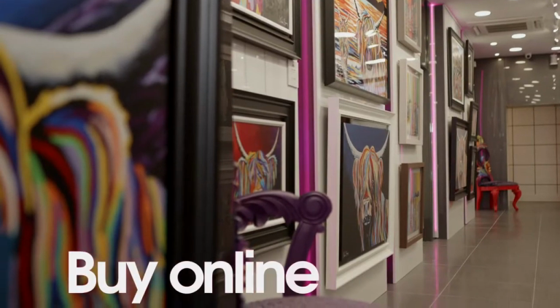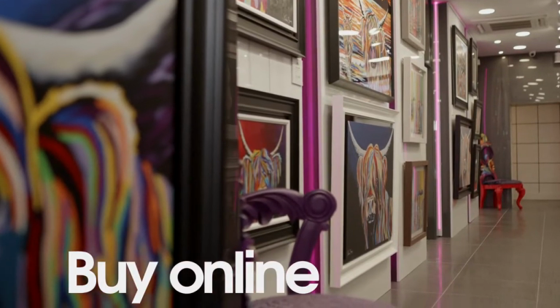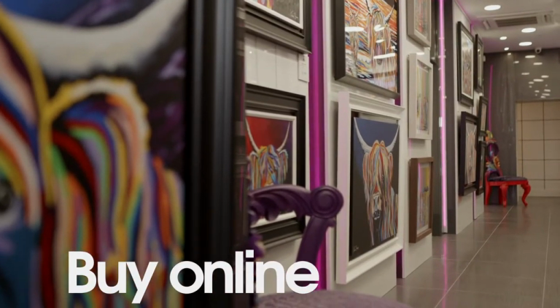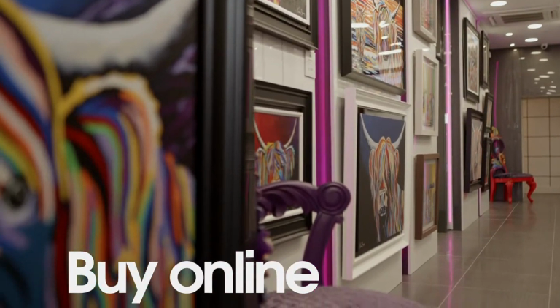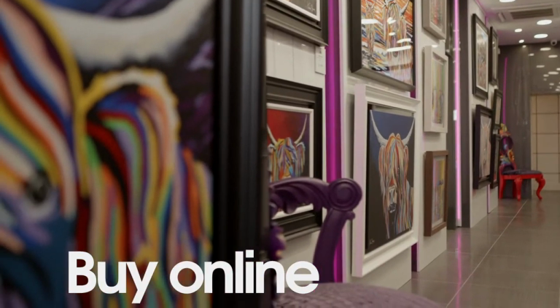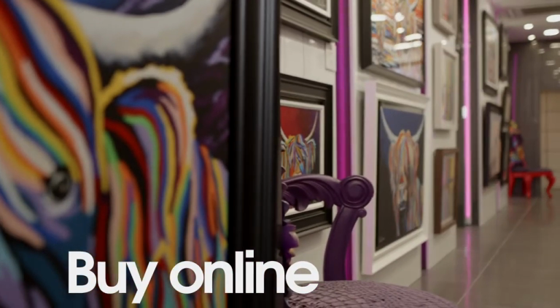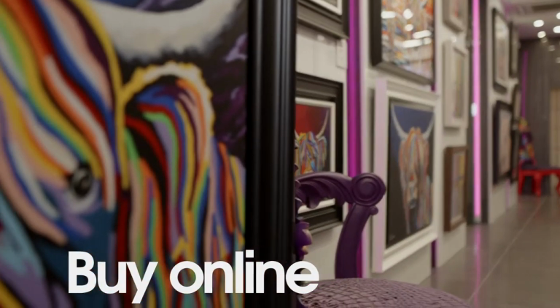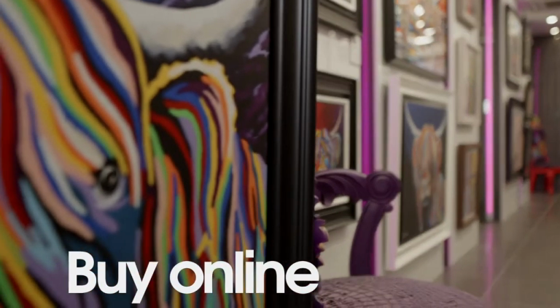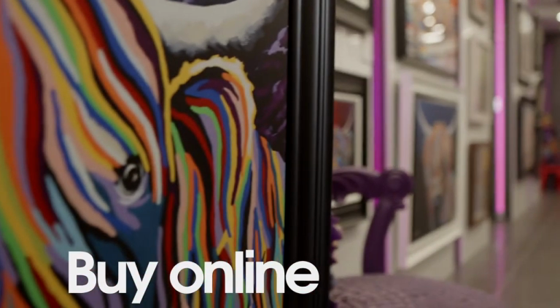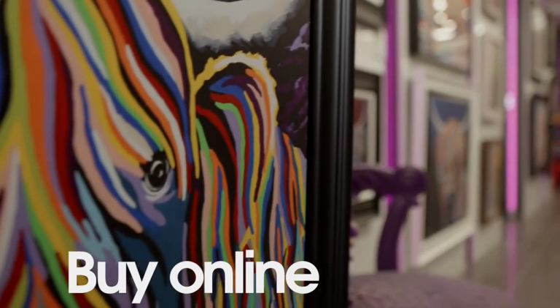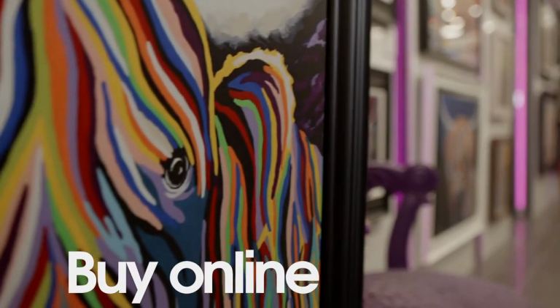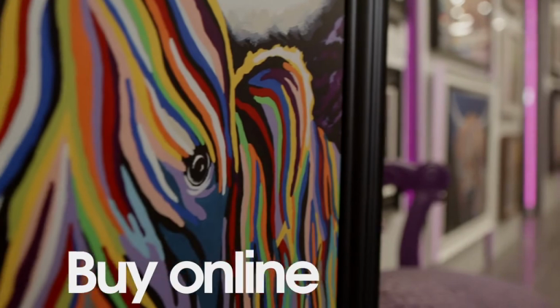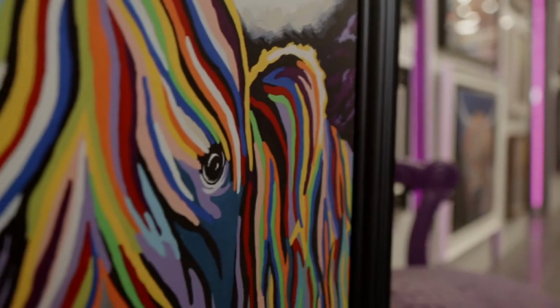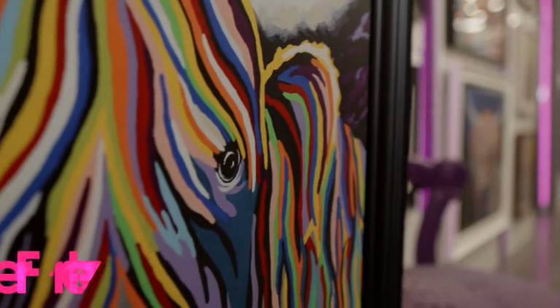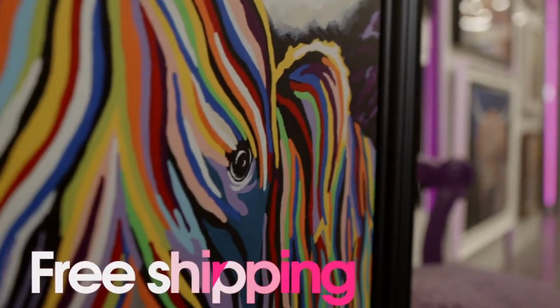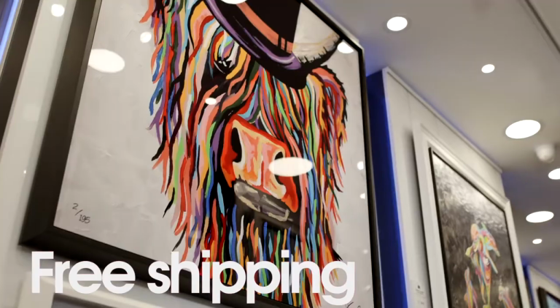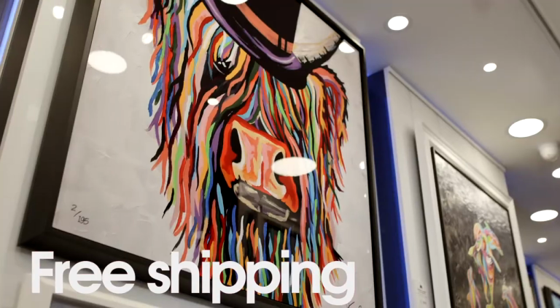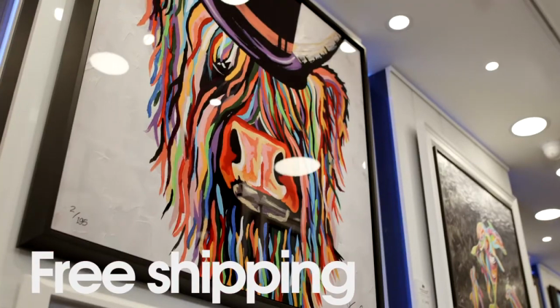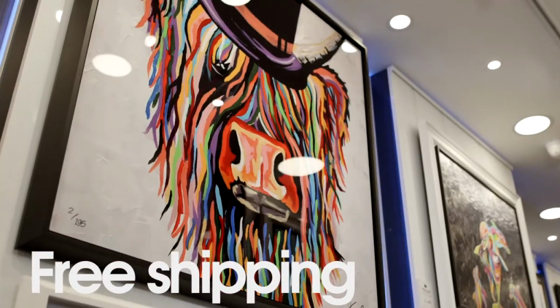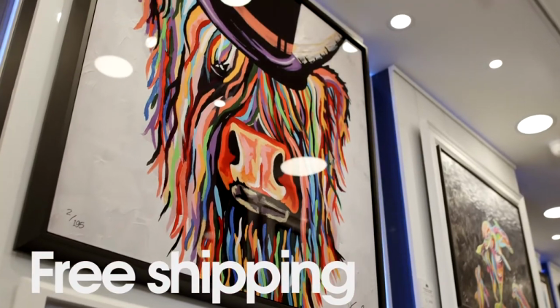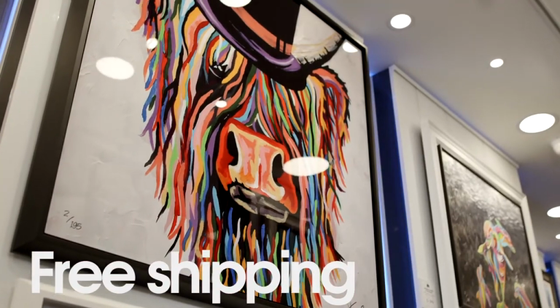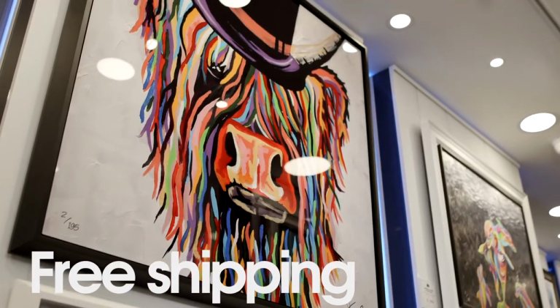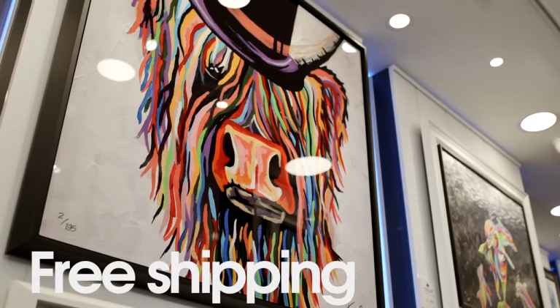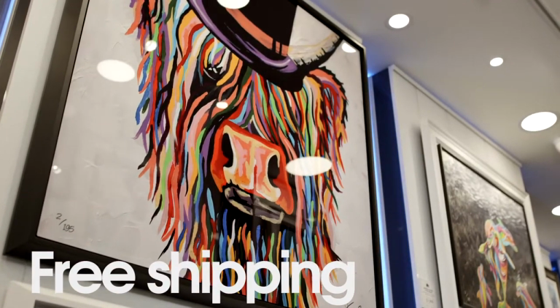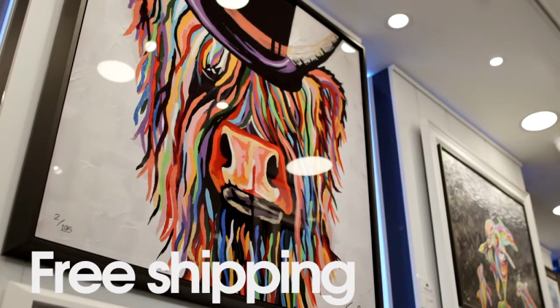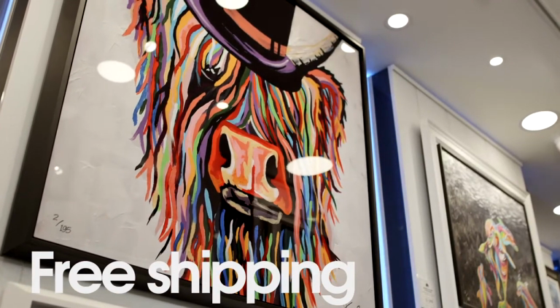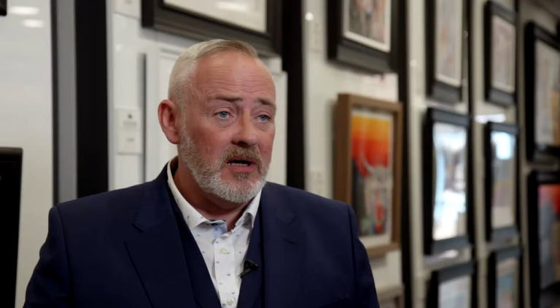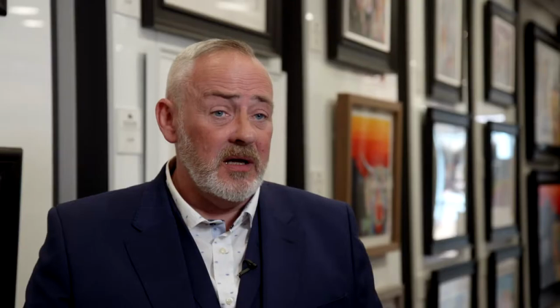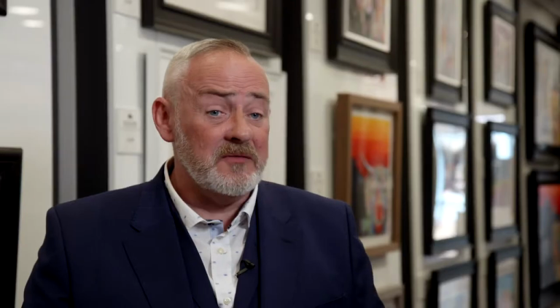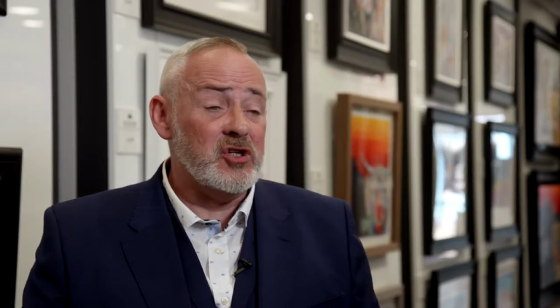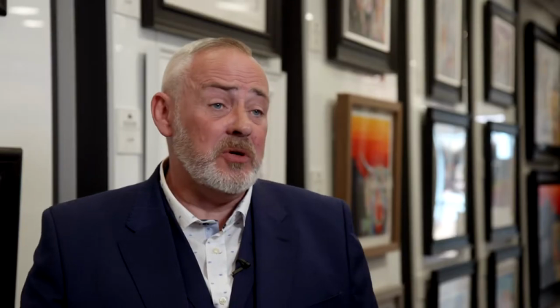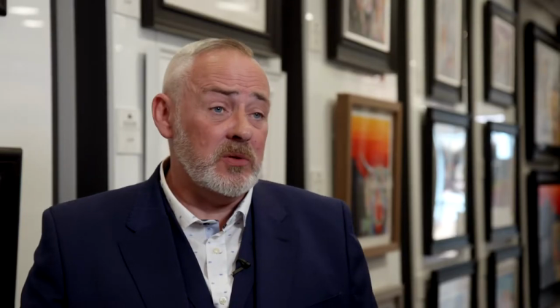And the gallery itself — if anyone wants to buy a piece of art from the gallery, they can do so online very easily, and it's free shipping as well.